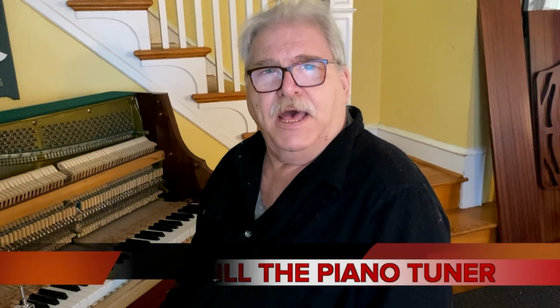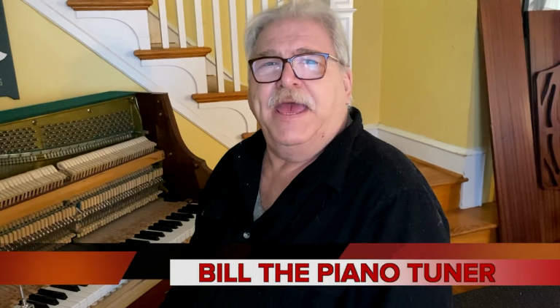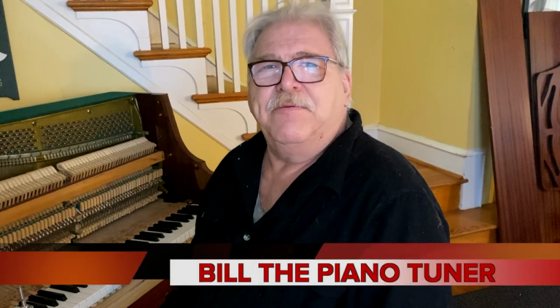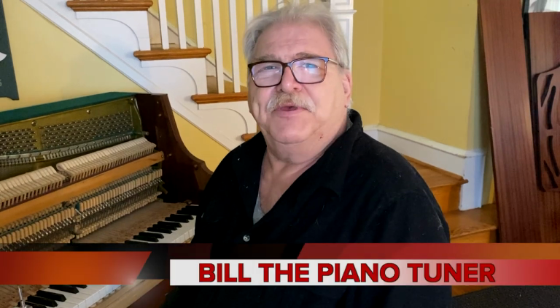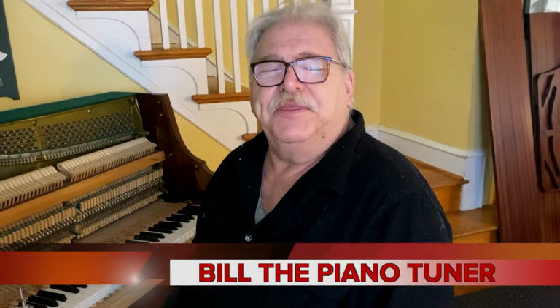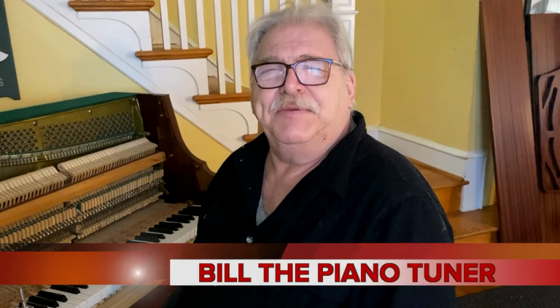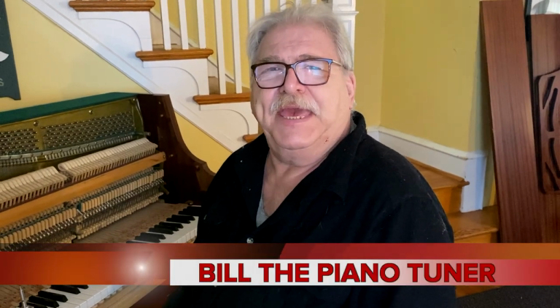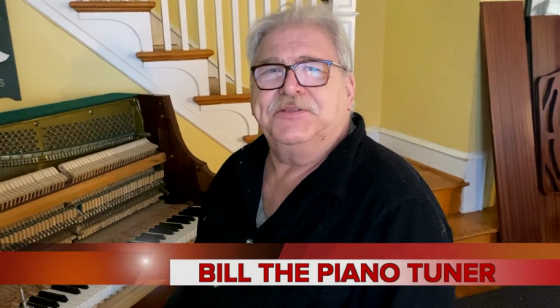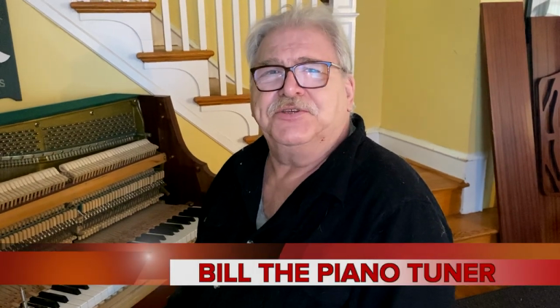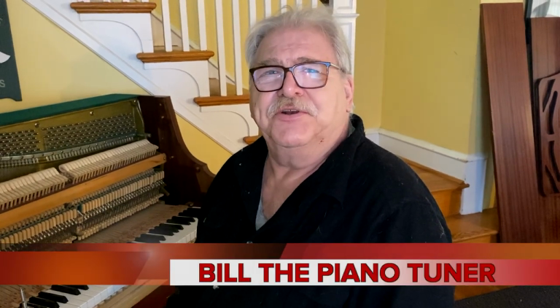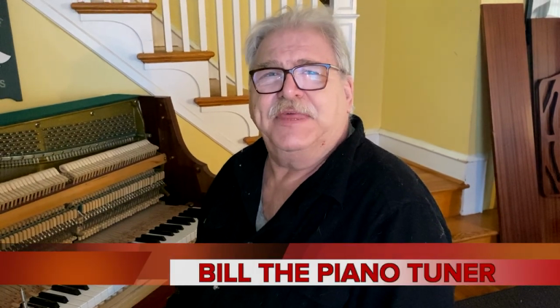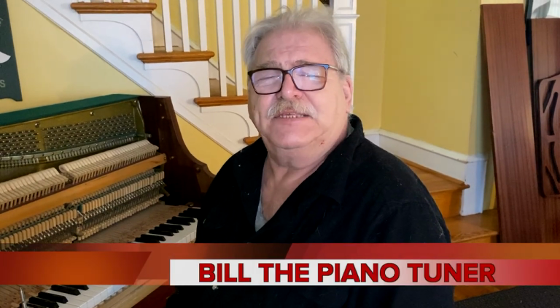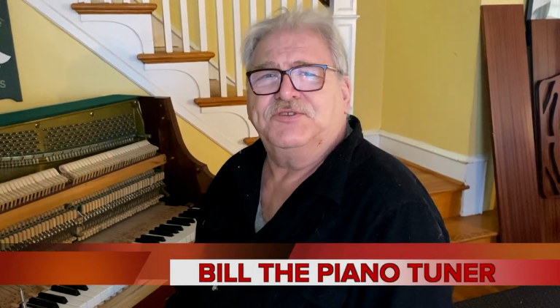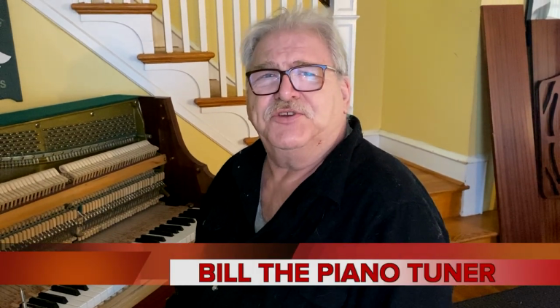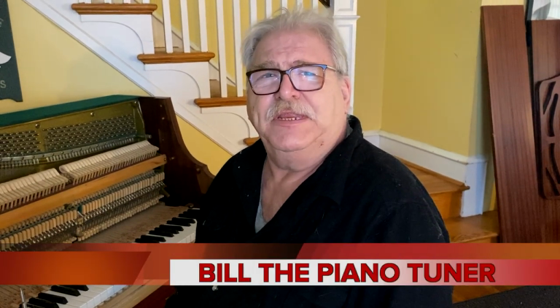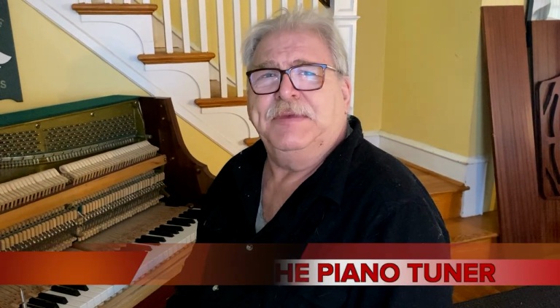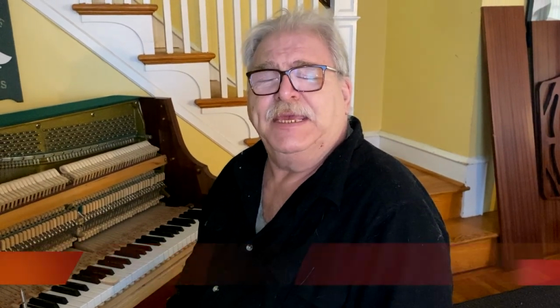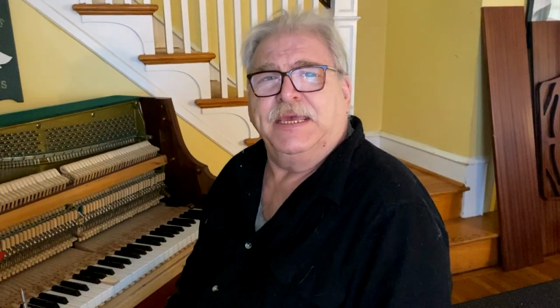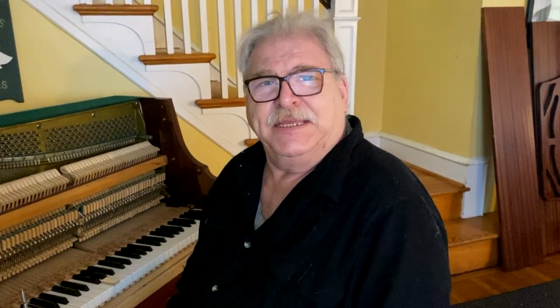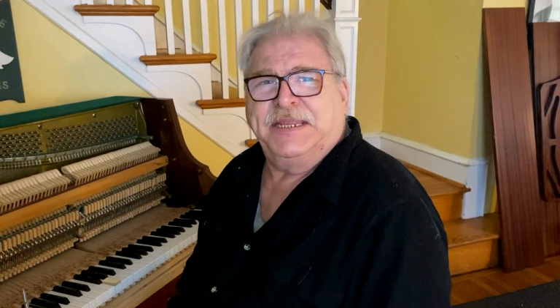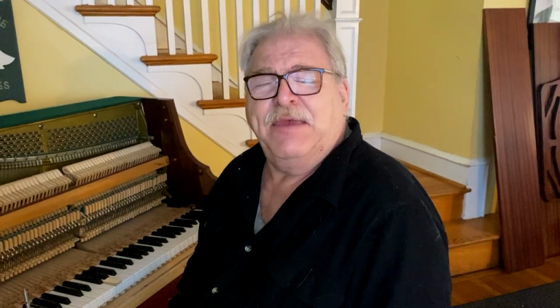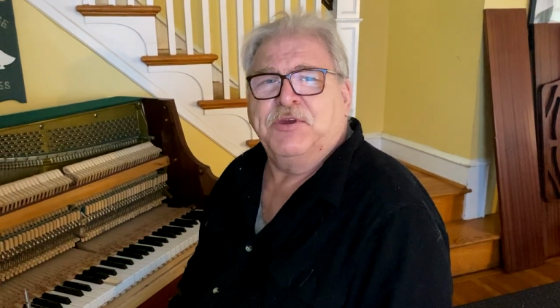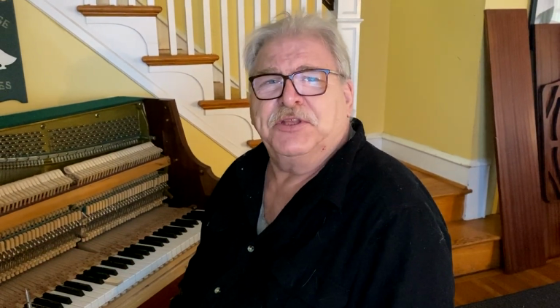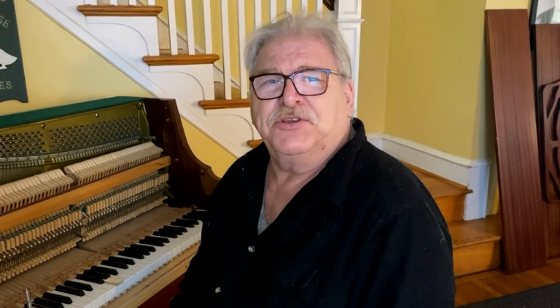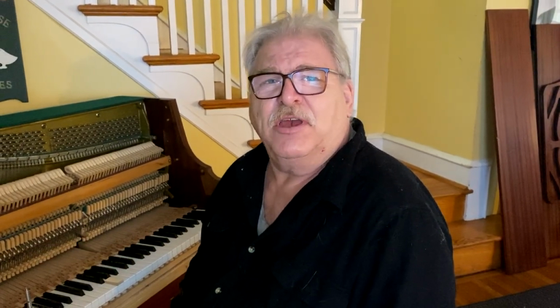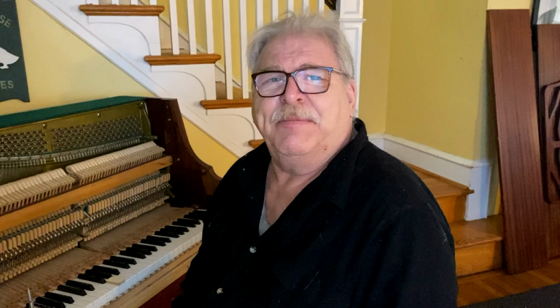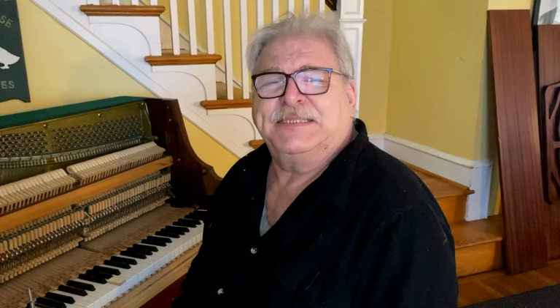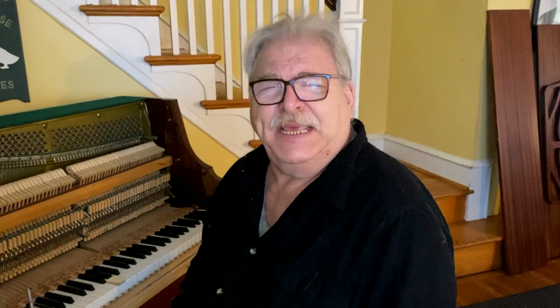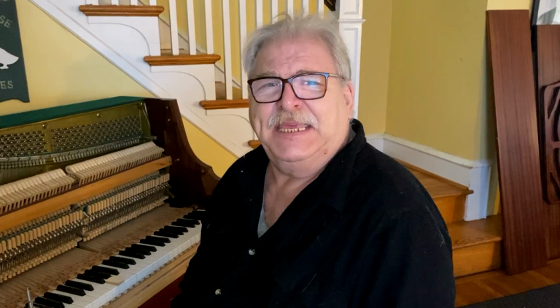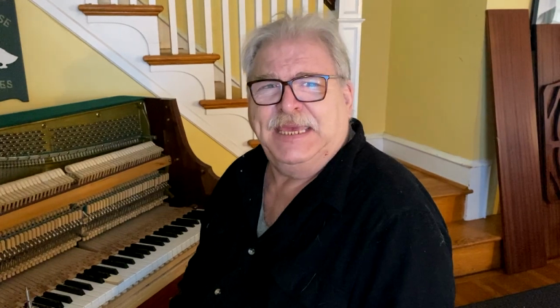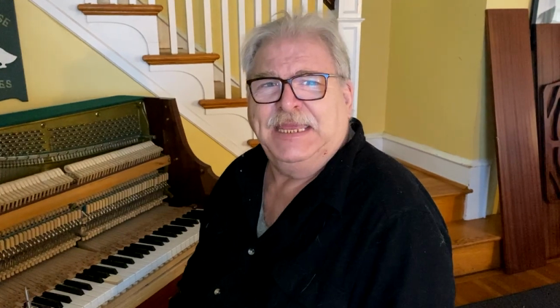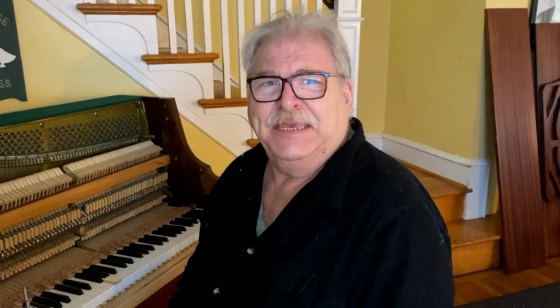Hi, I'm Bill the Piano Tuner. Thanks for joining me. Today we're going to talk about setting key dip.